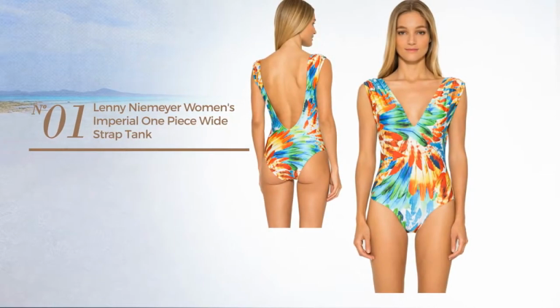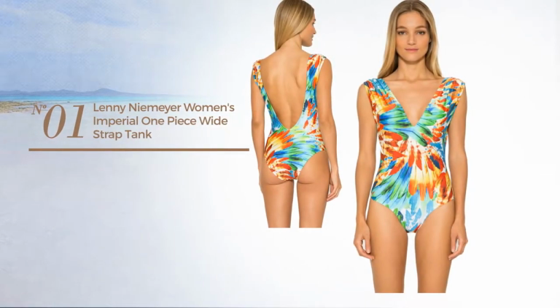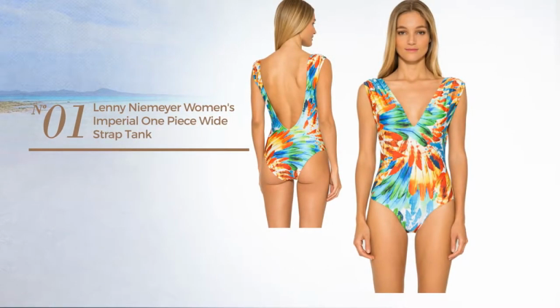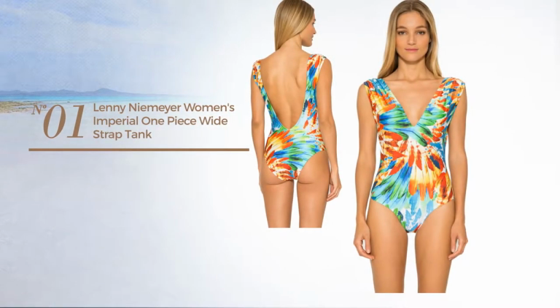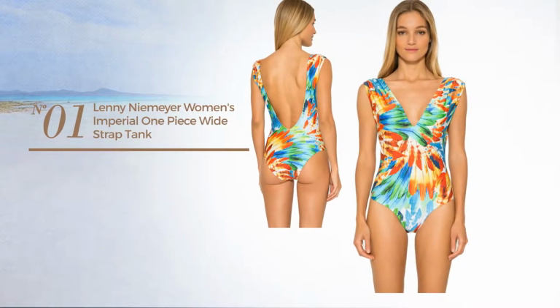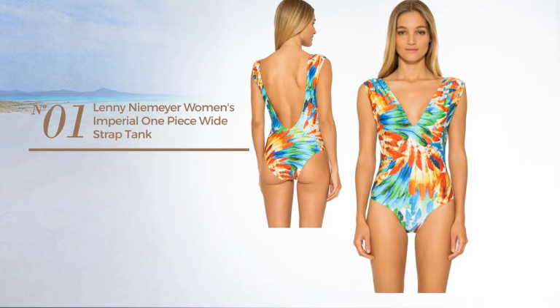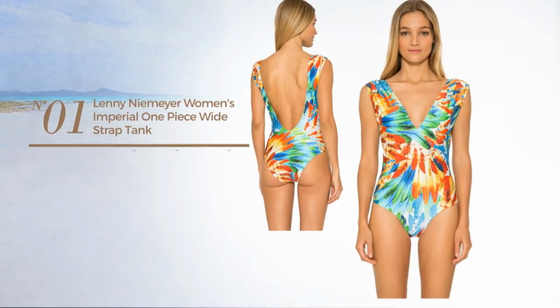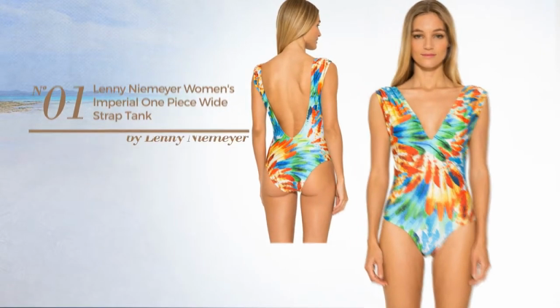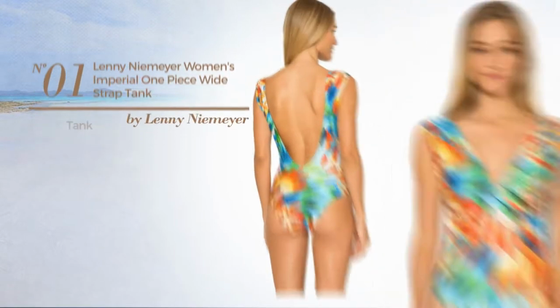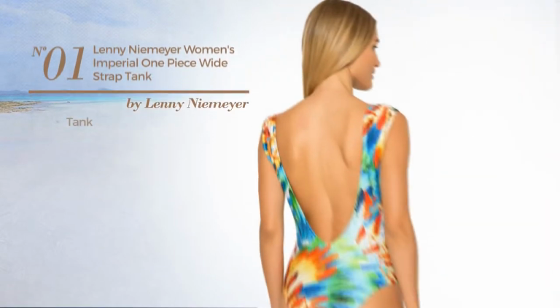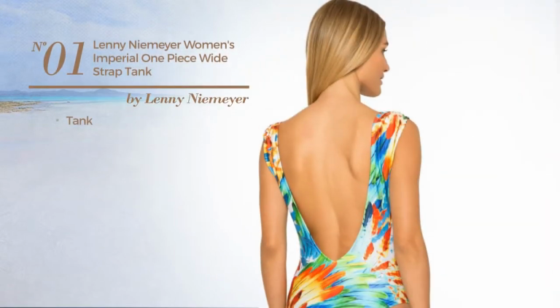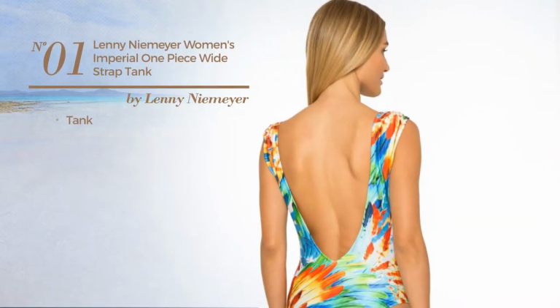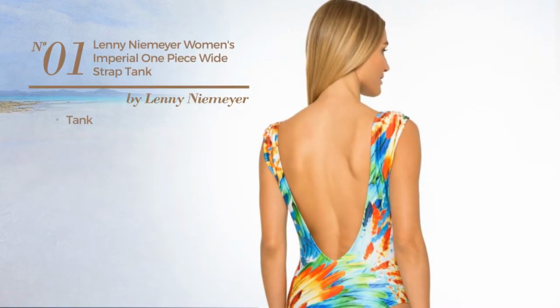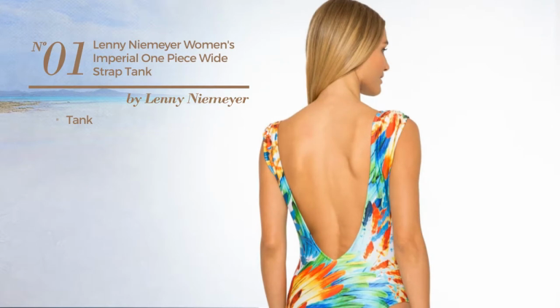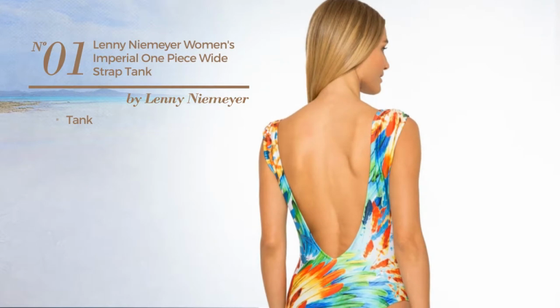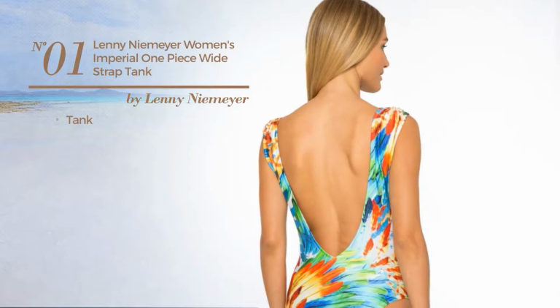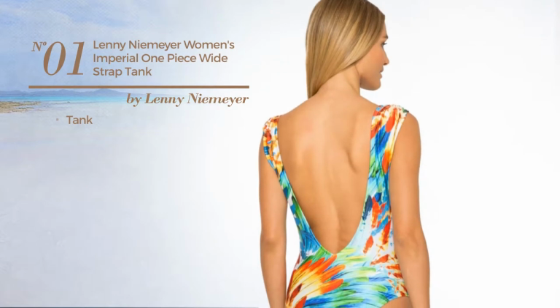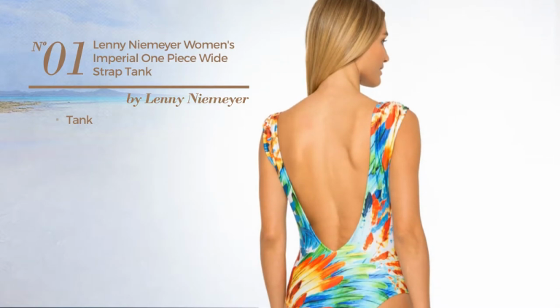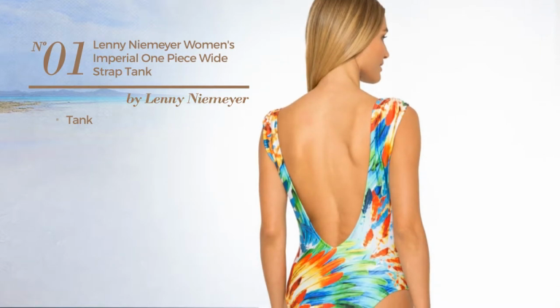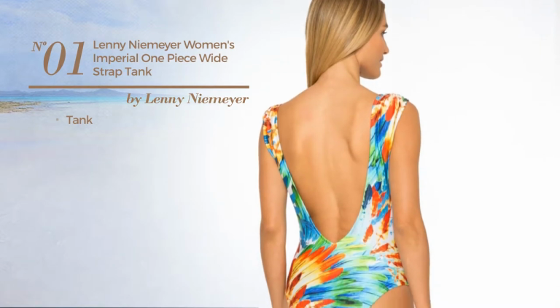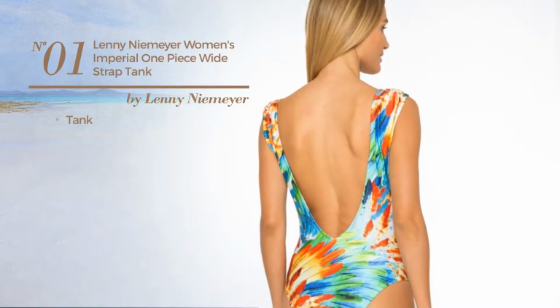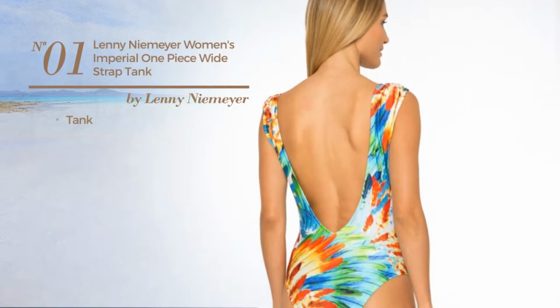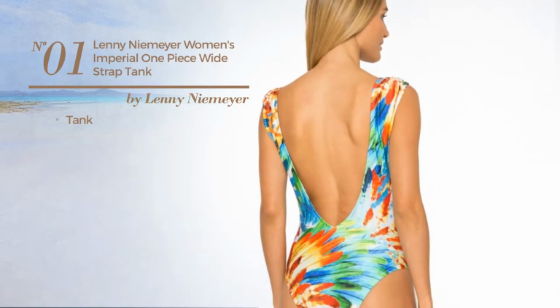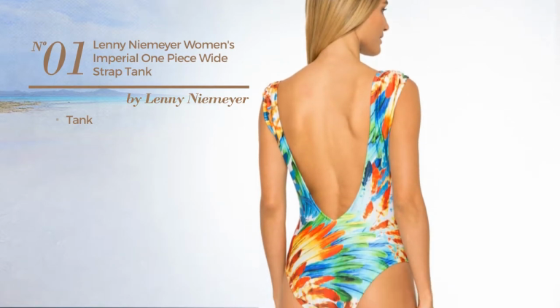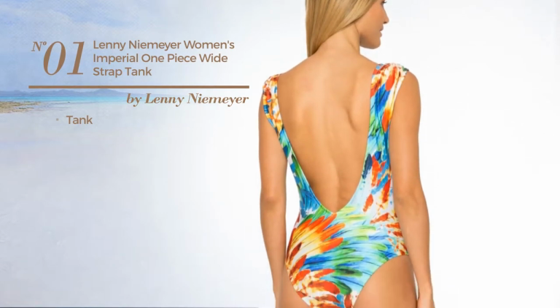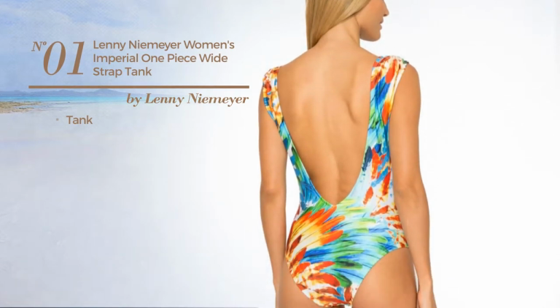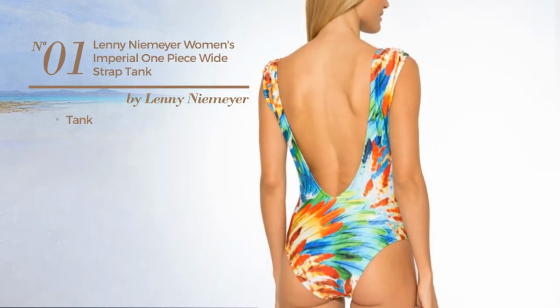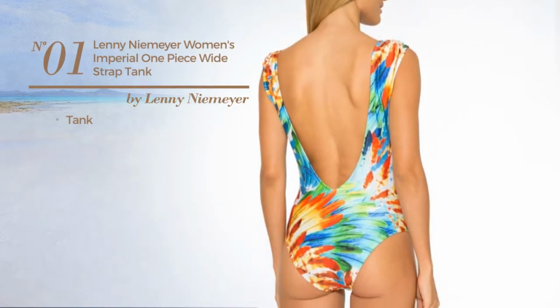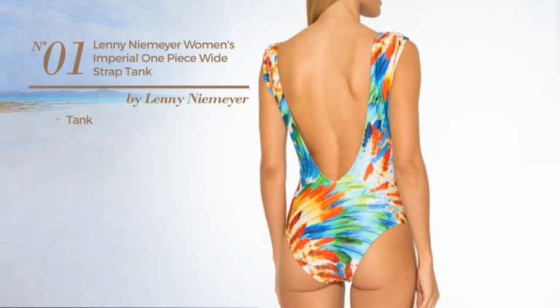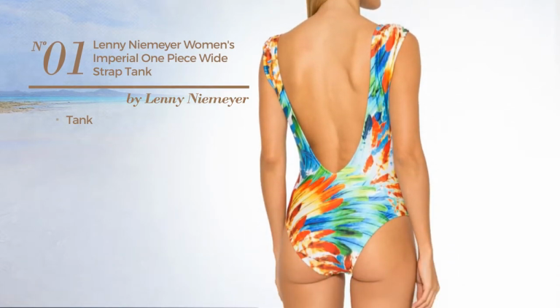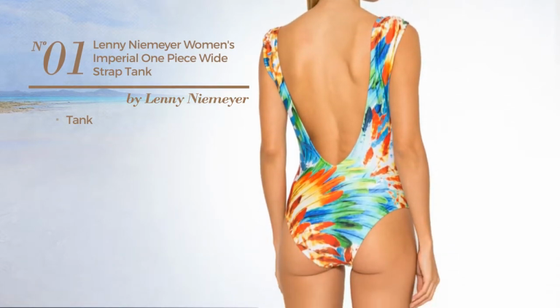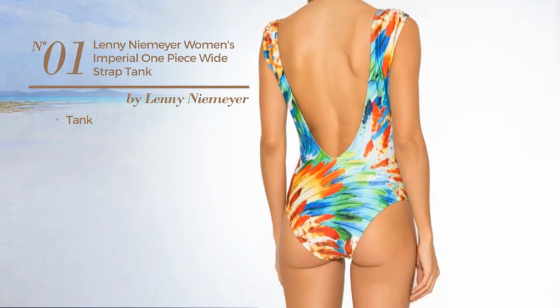Number 1. A tank swimsuit. Available uniquely in this color.